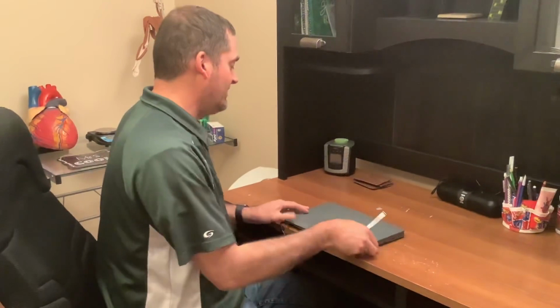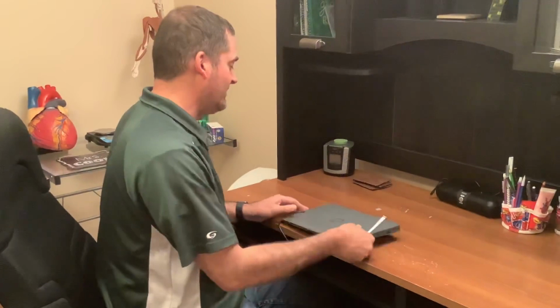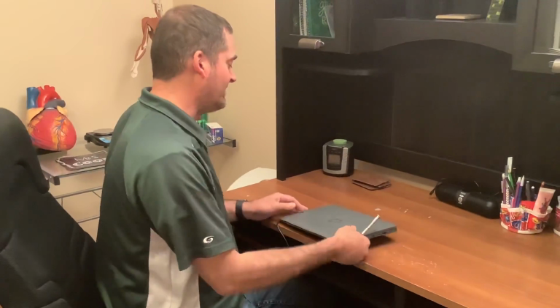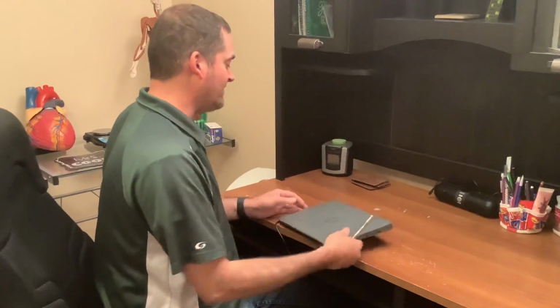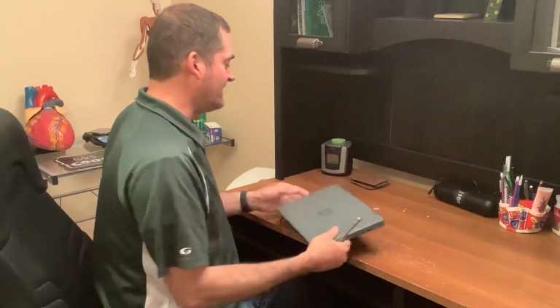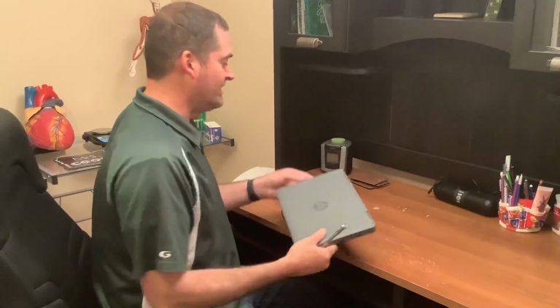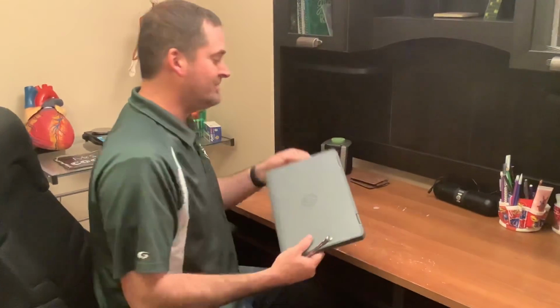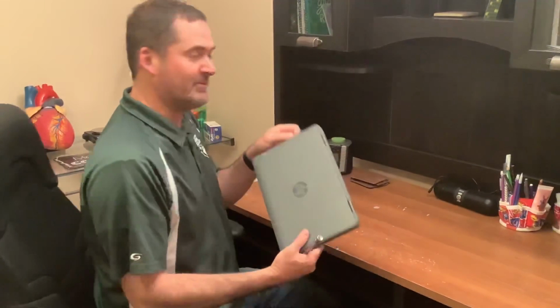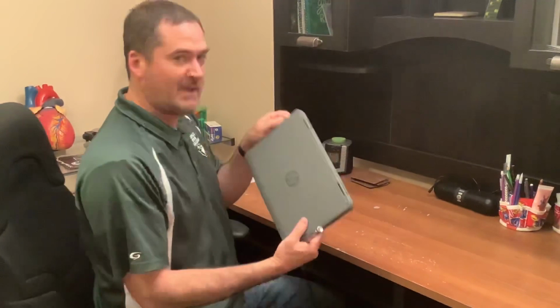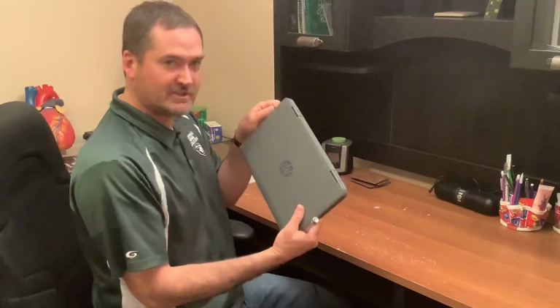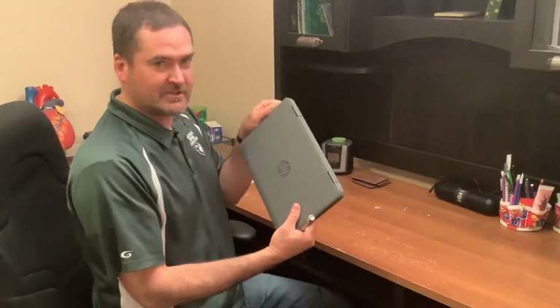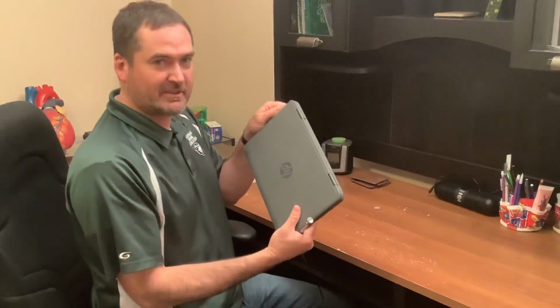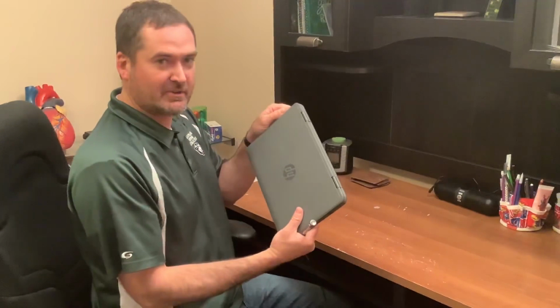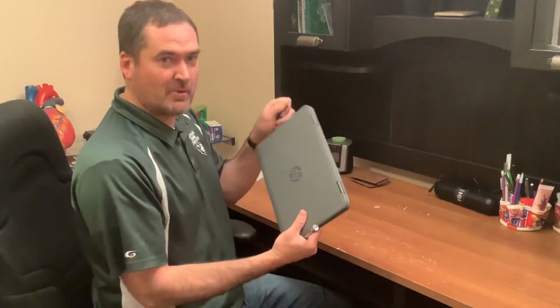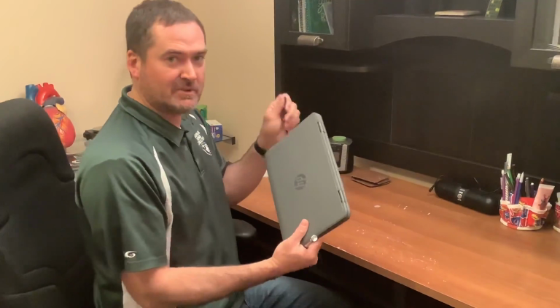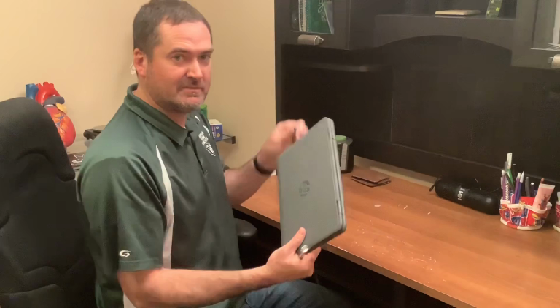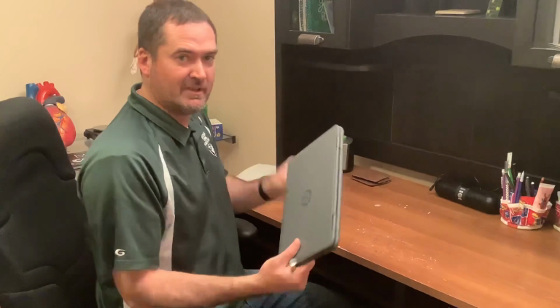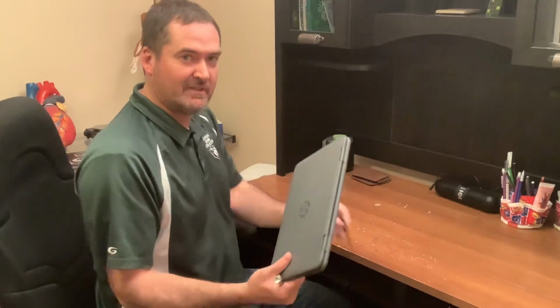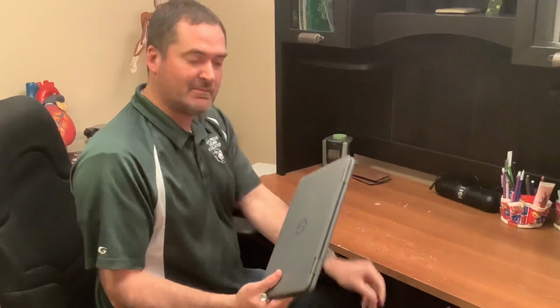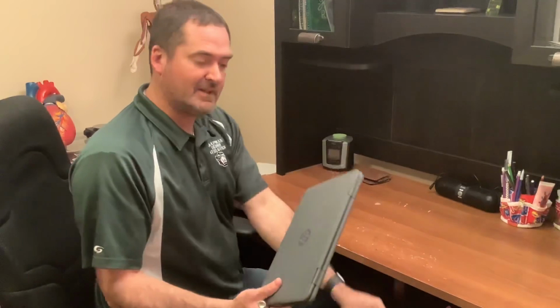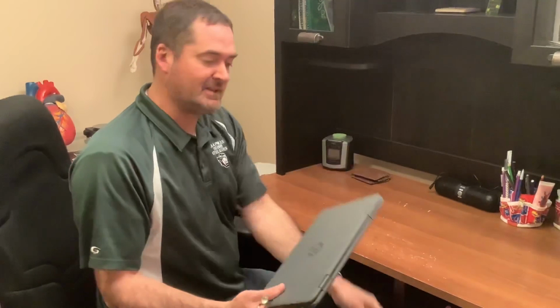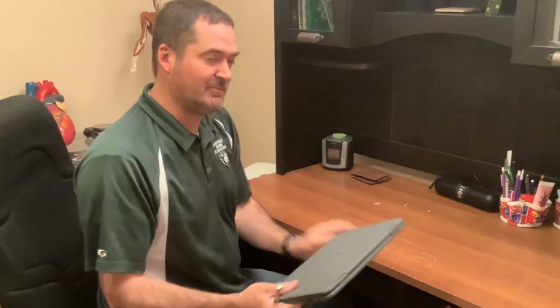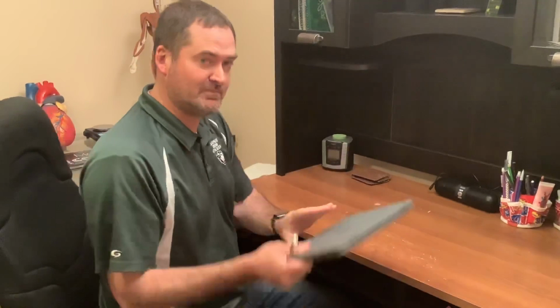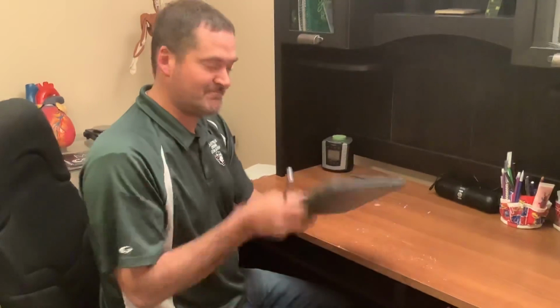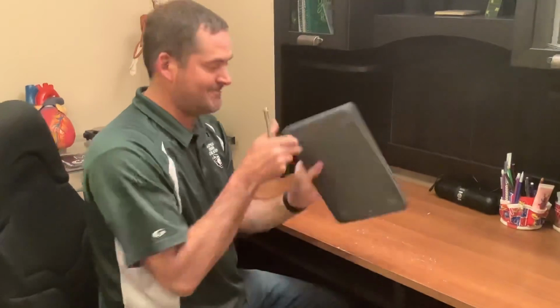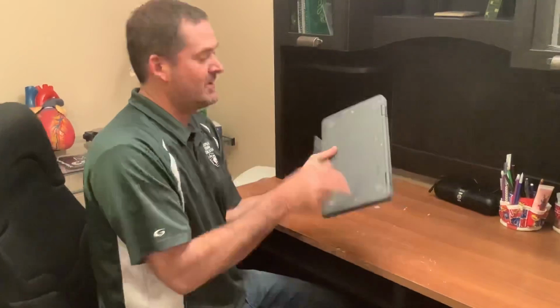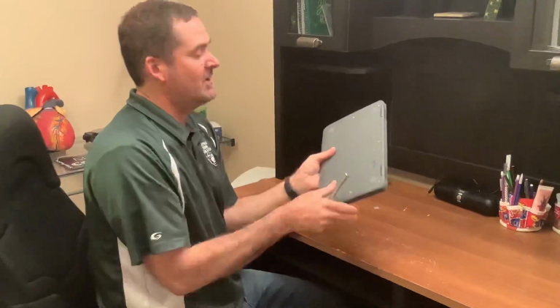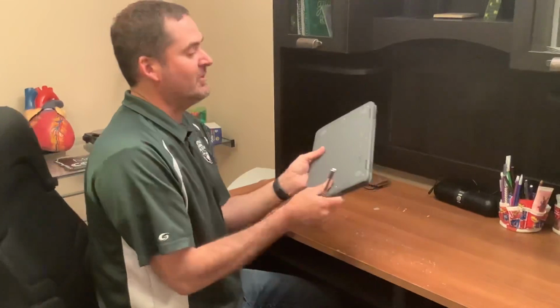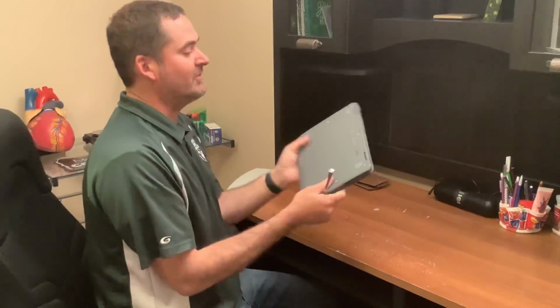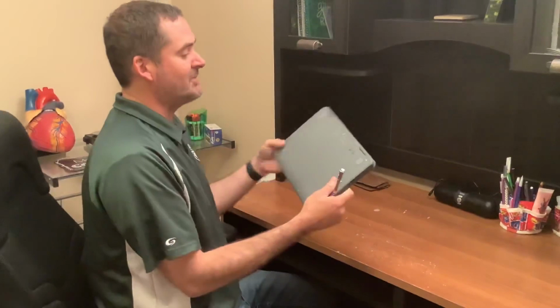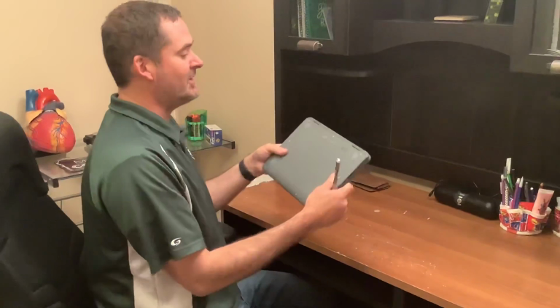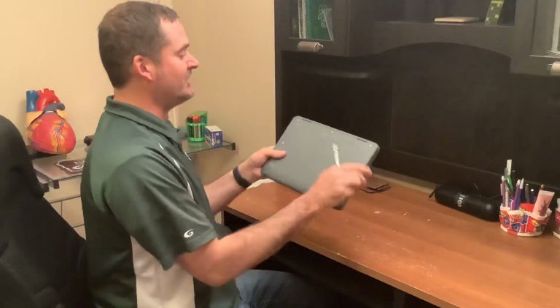First thing we're going to do is make sure that the Chromebook is not plugged in. We'll flip it over.